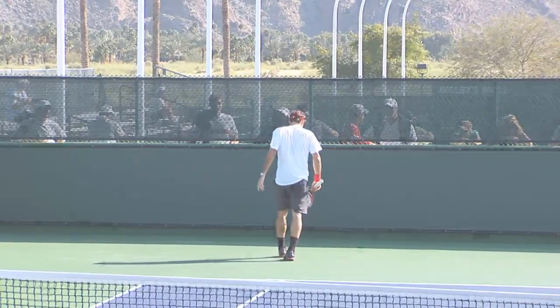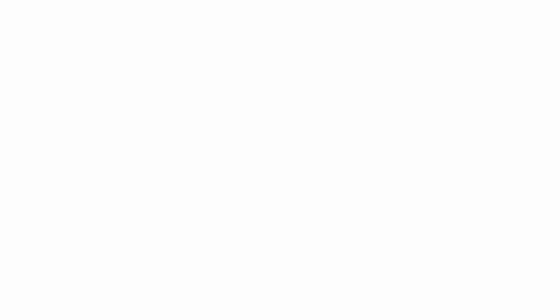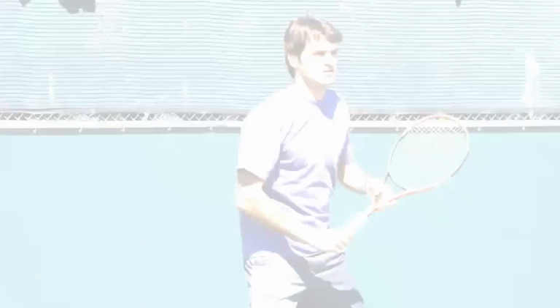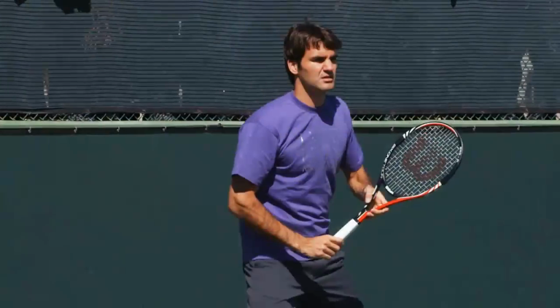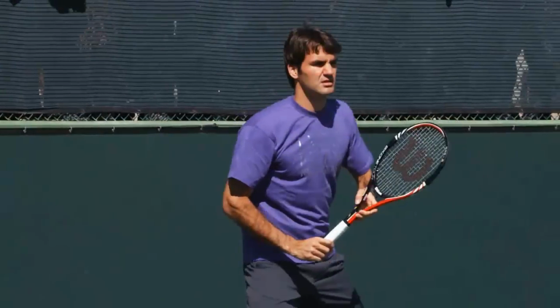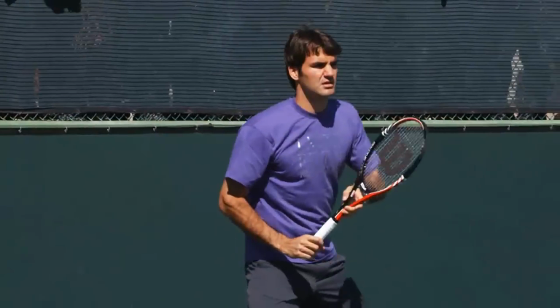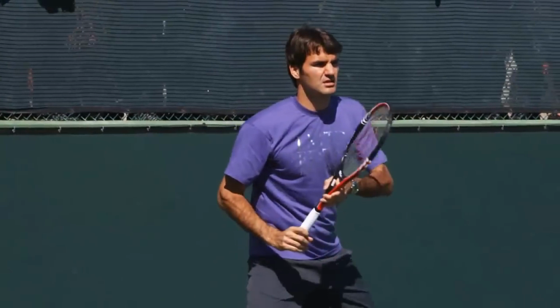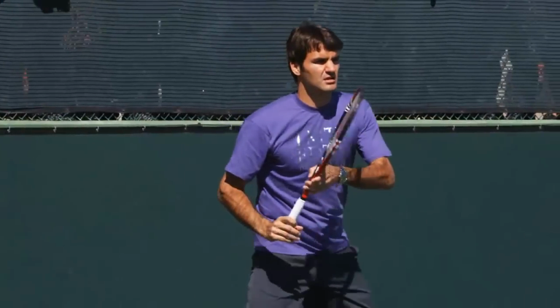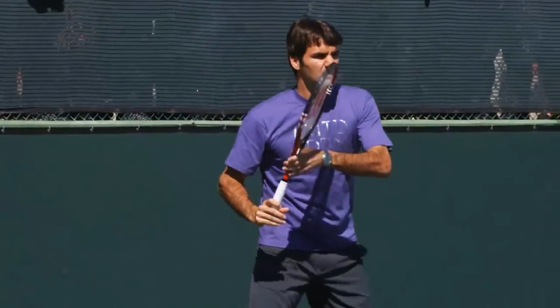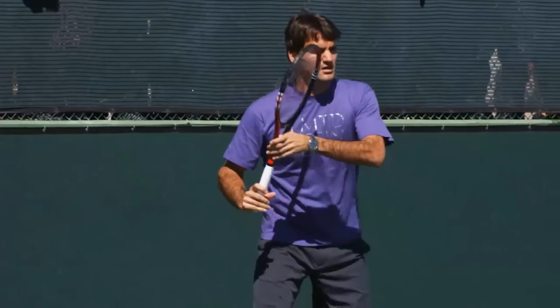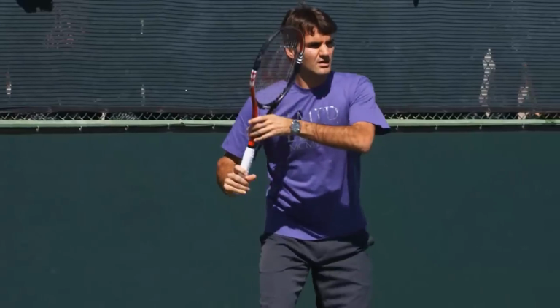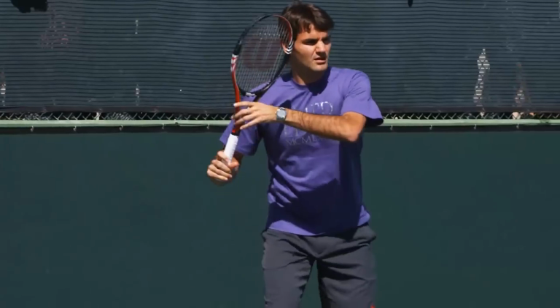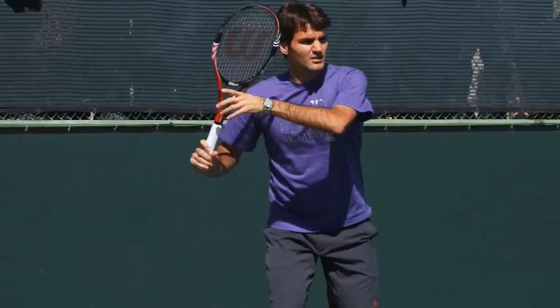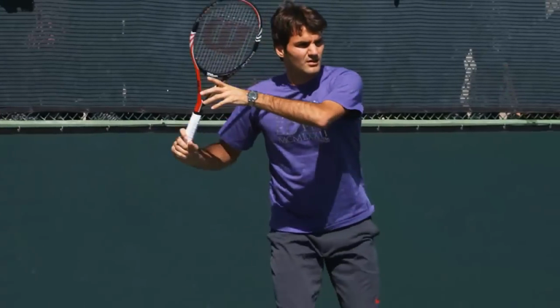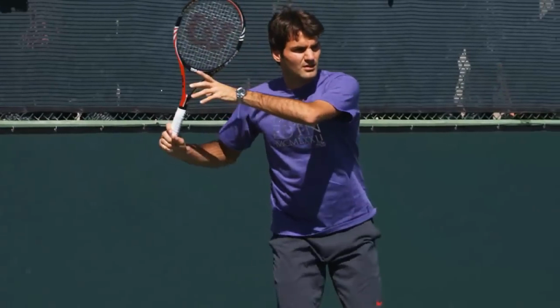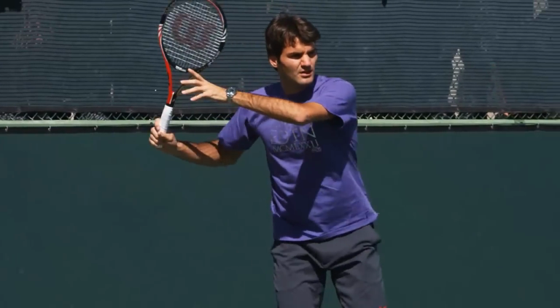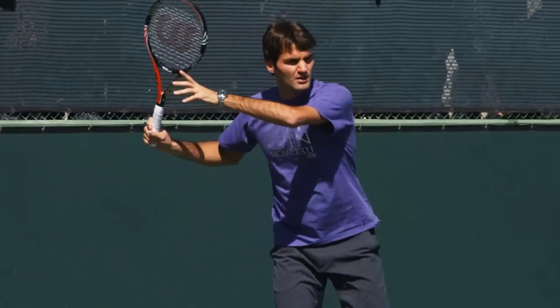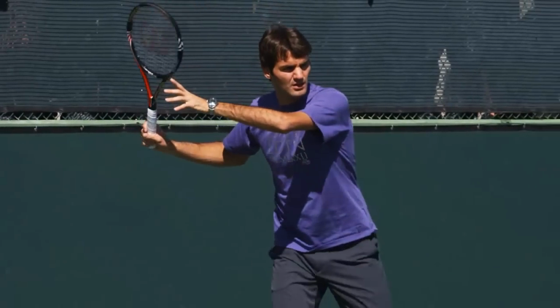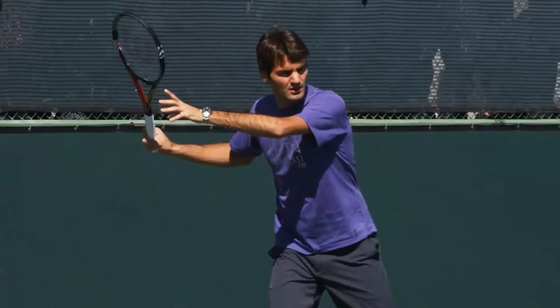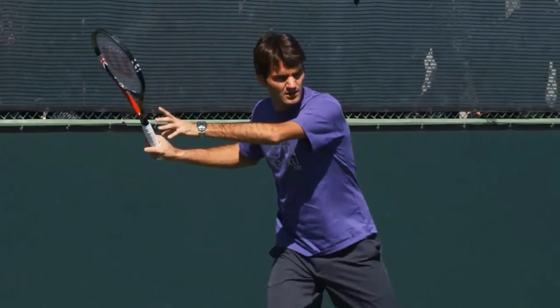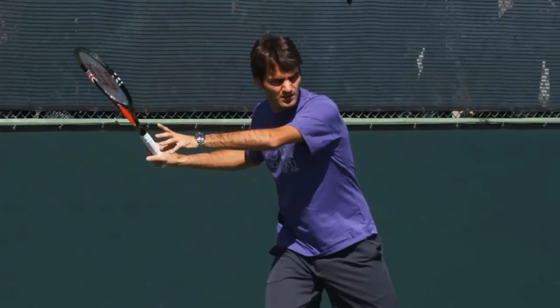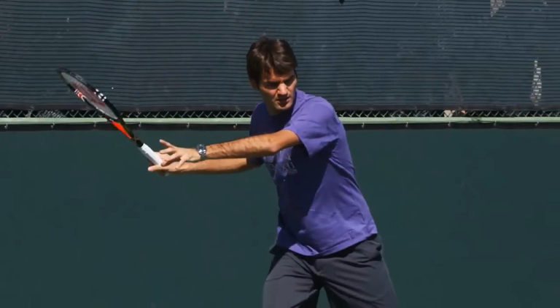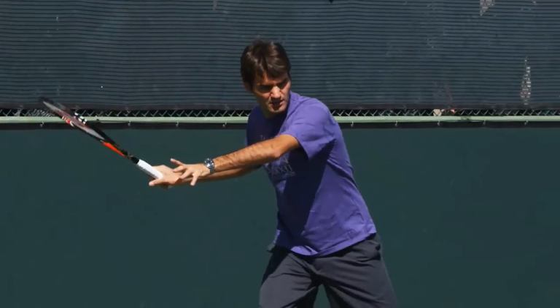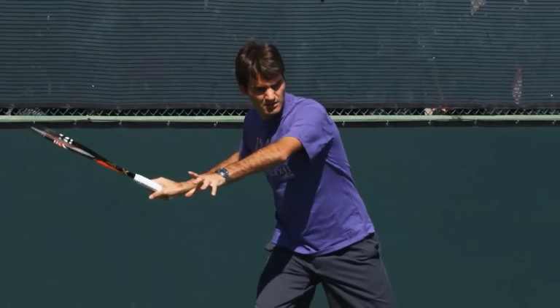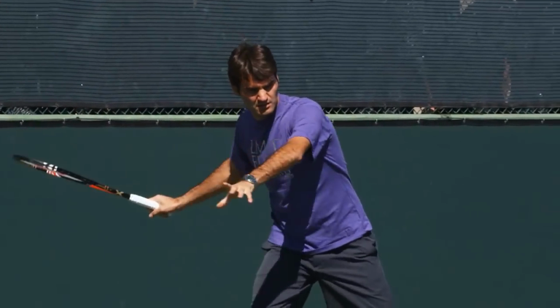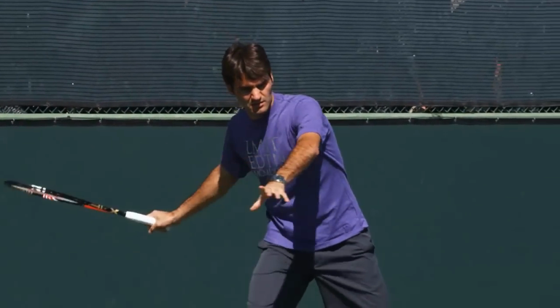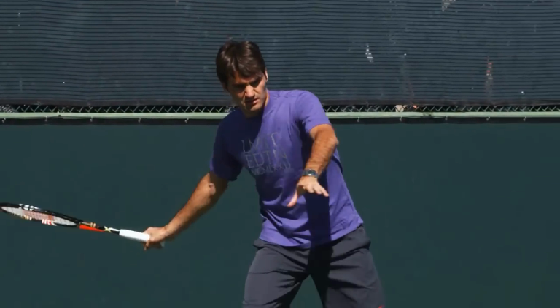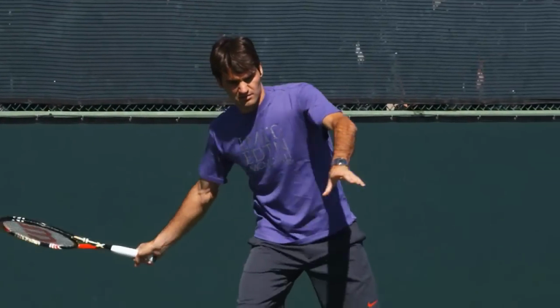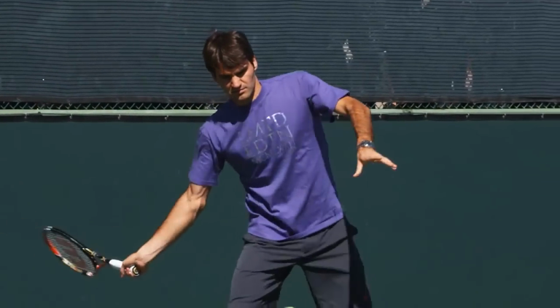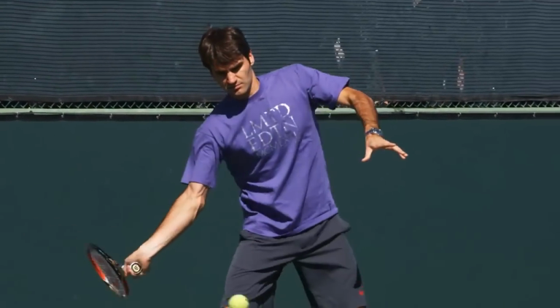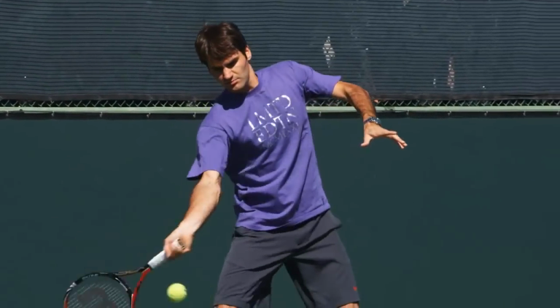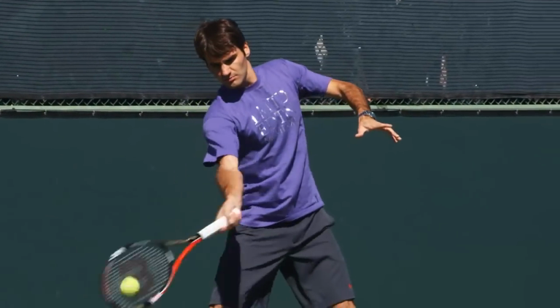Did you know that there are only 5 simple things you need to do to have a textbook forehand like Roger Federer?